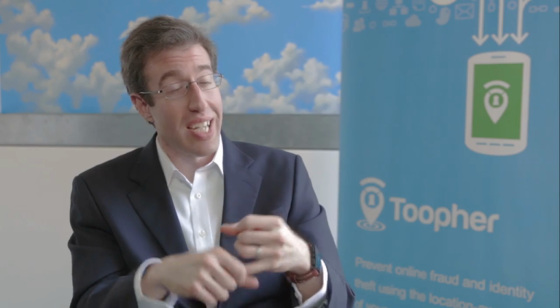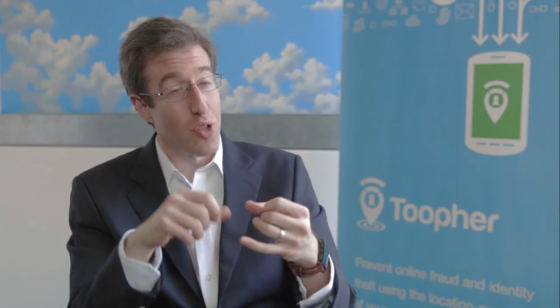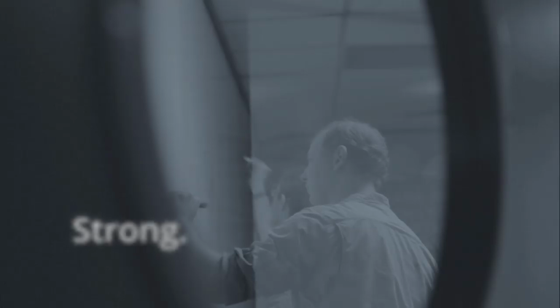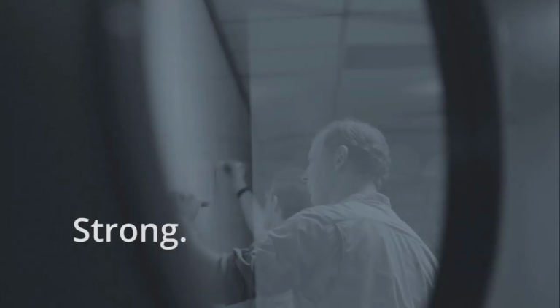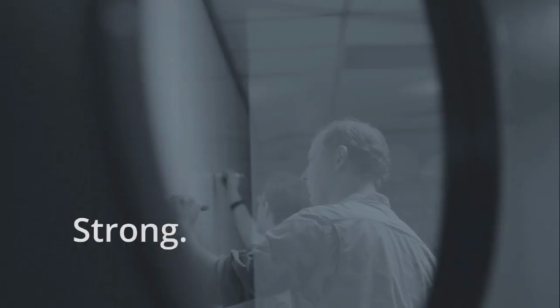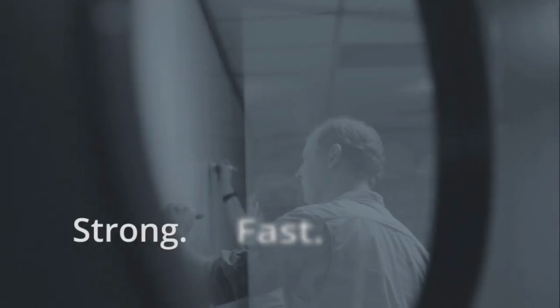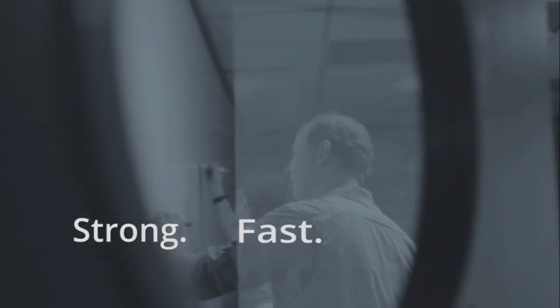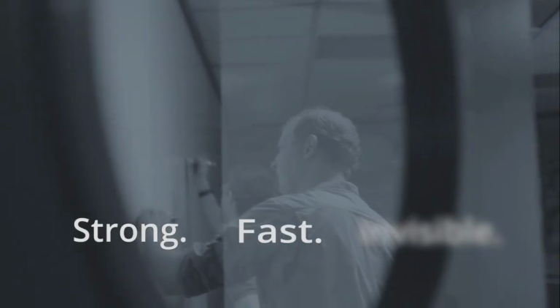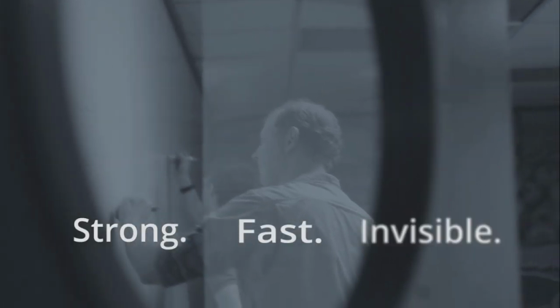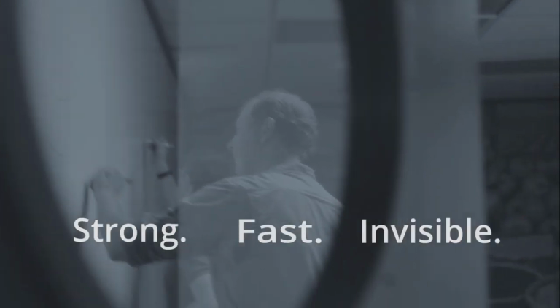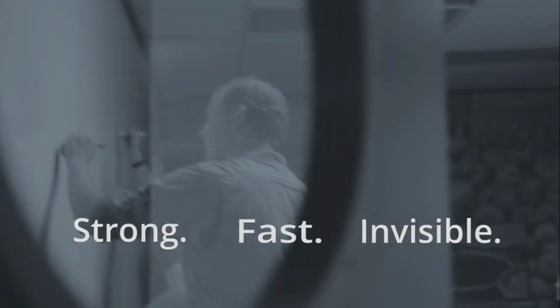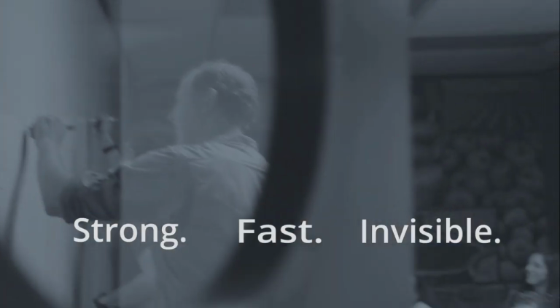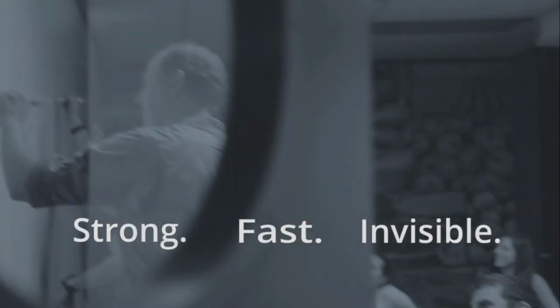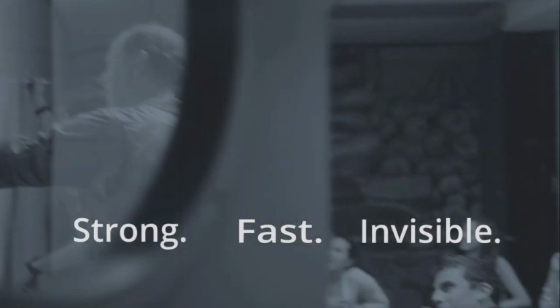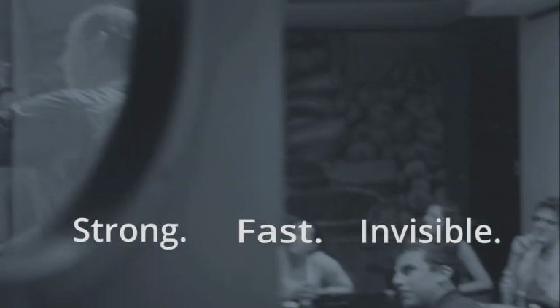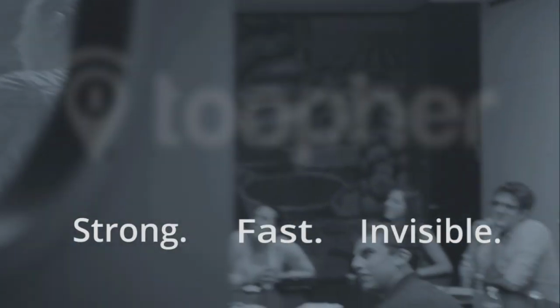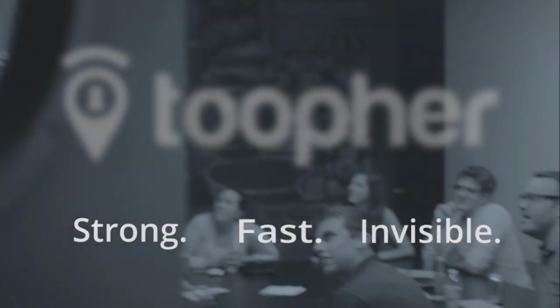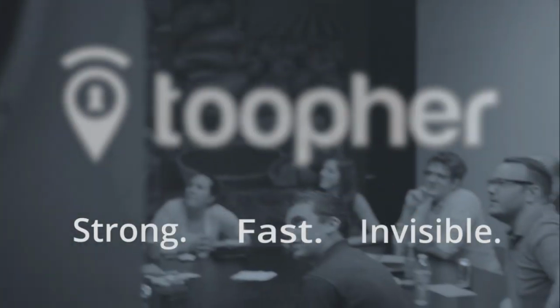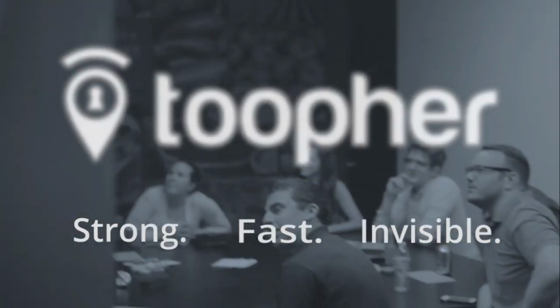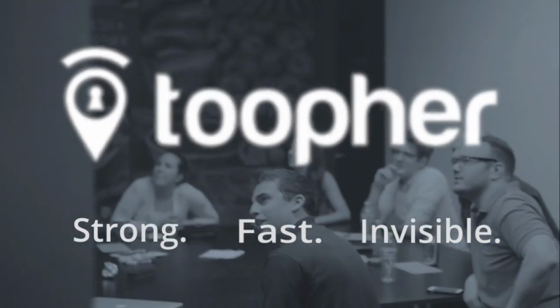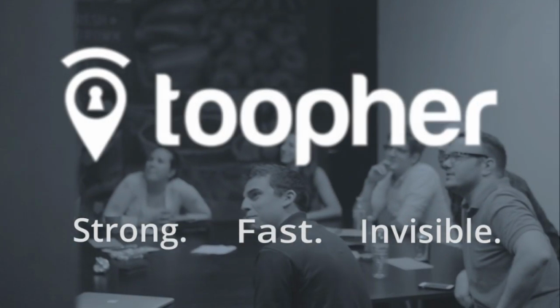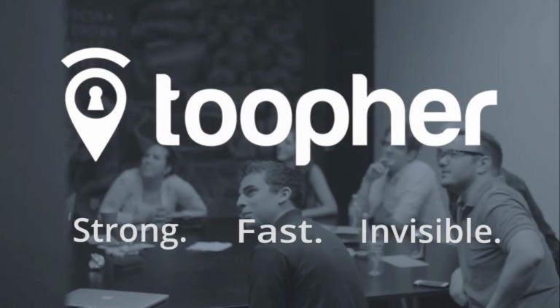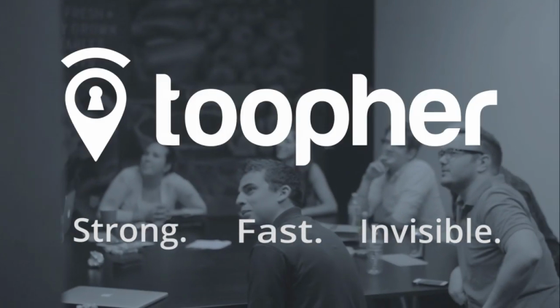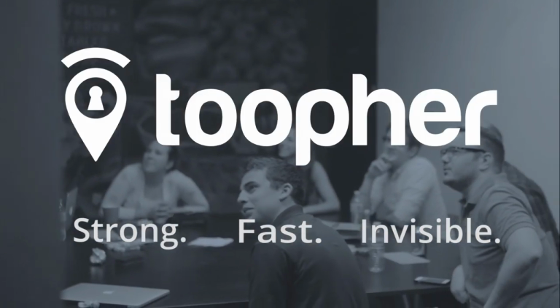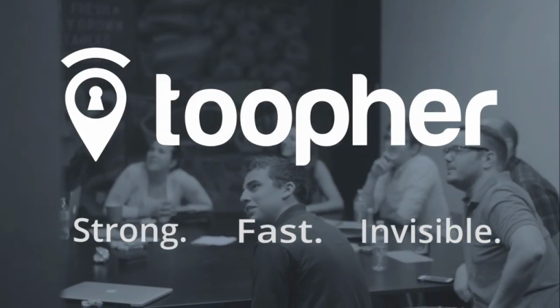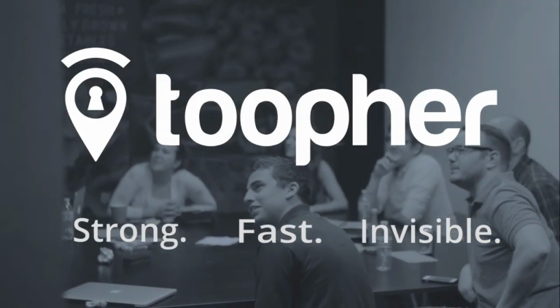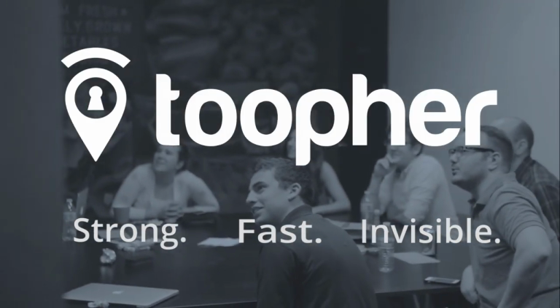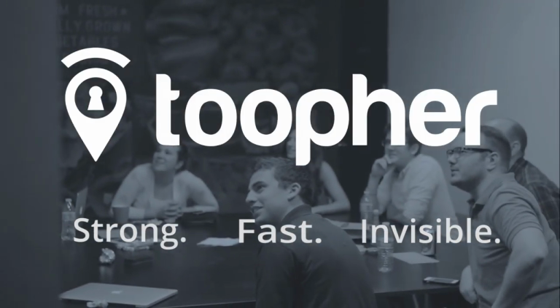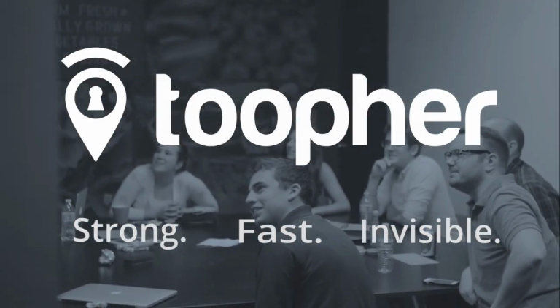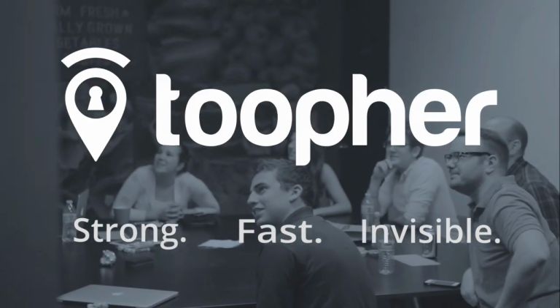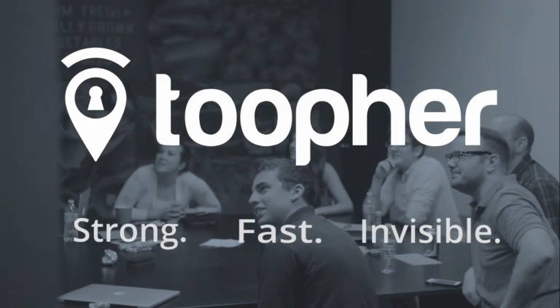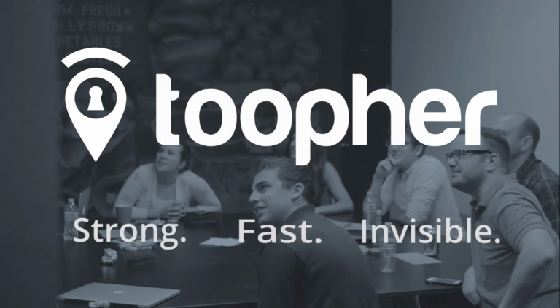It's strong, fast, invisible security for the world's user-friendly companies.